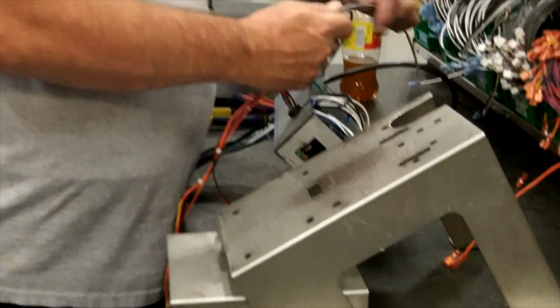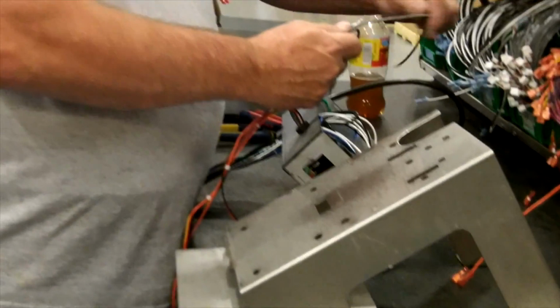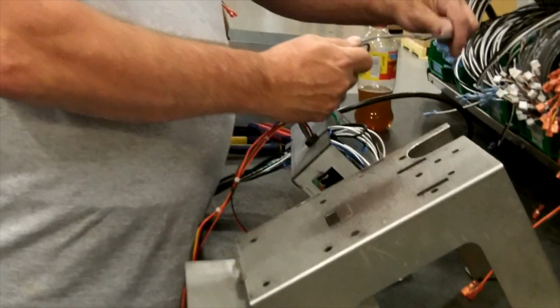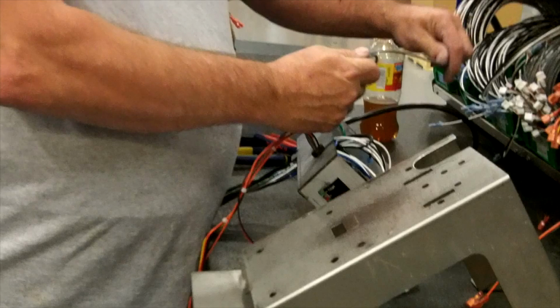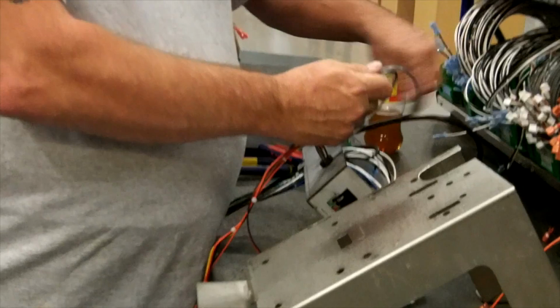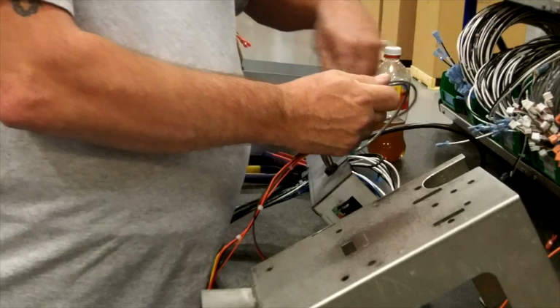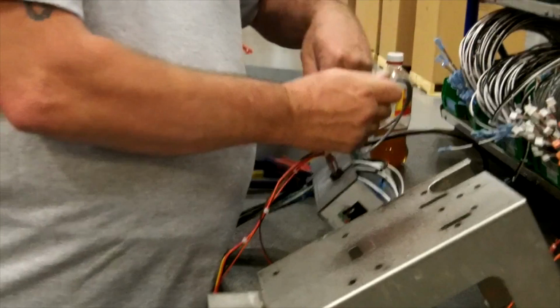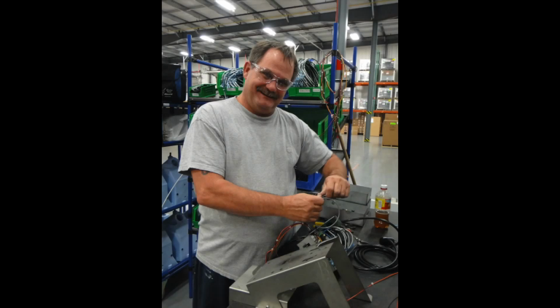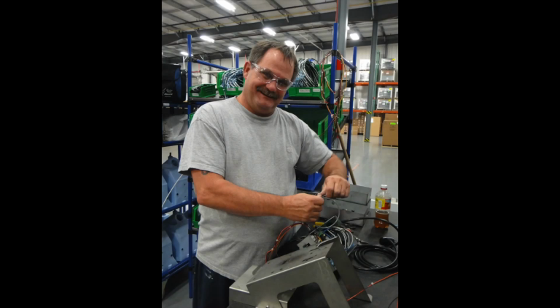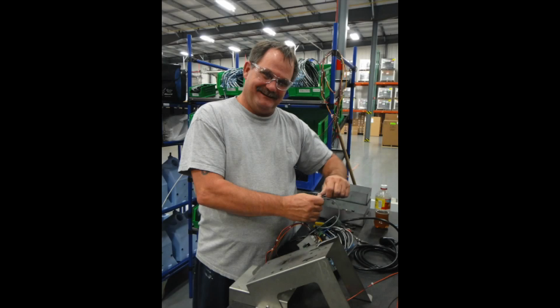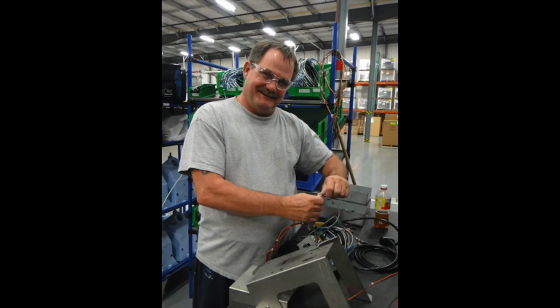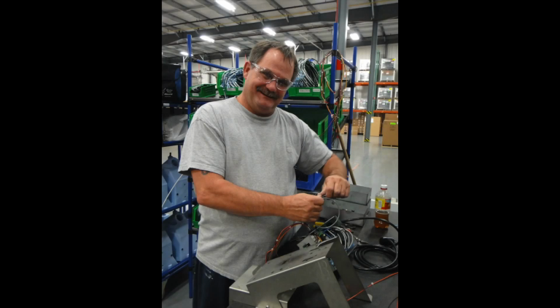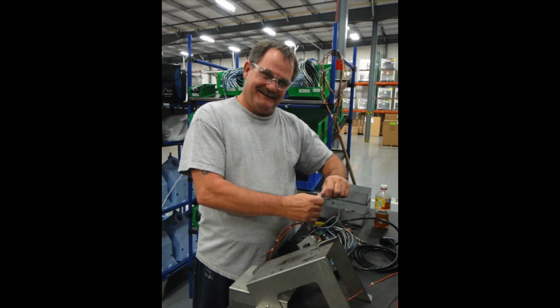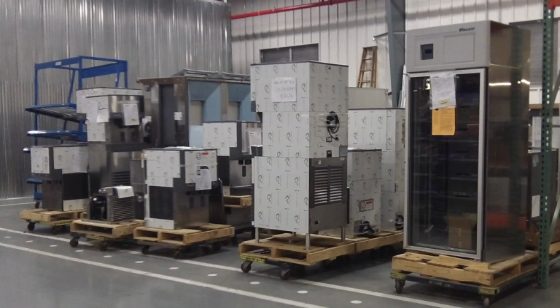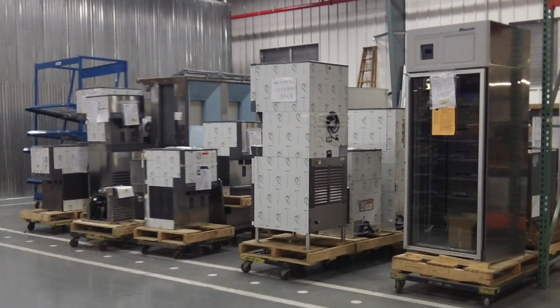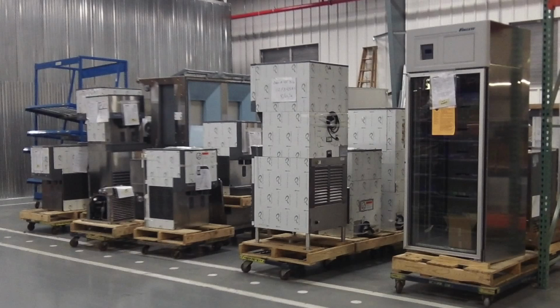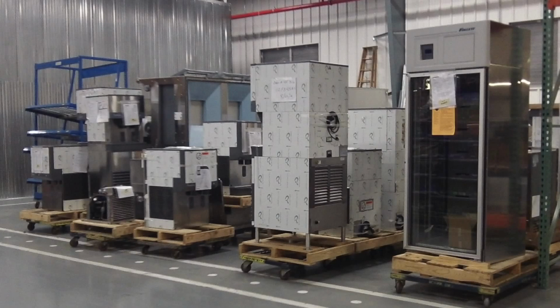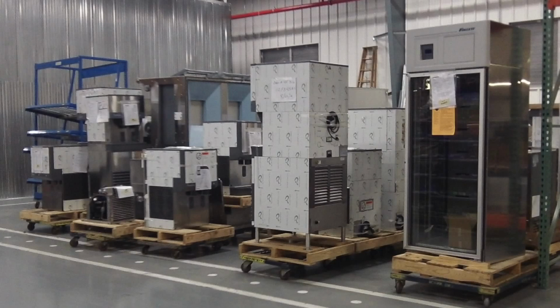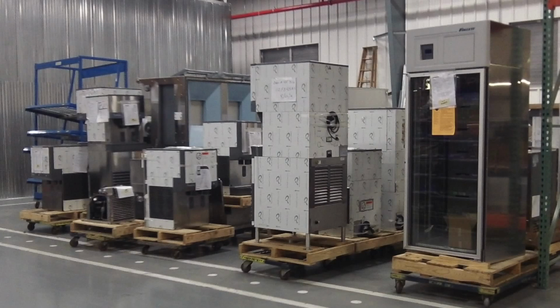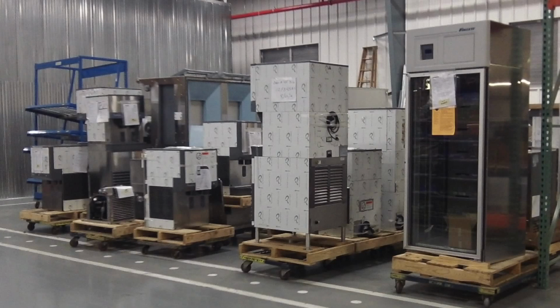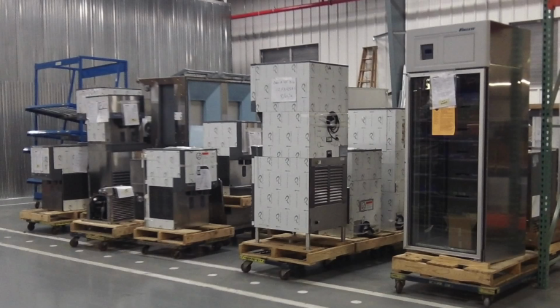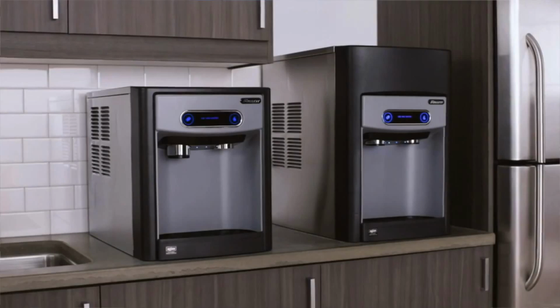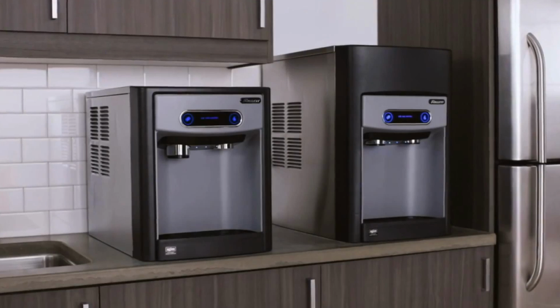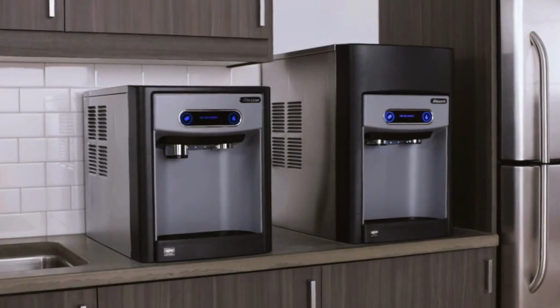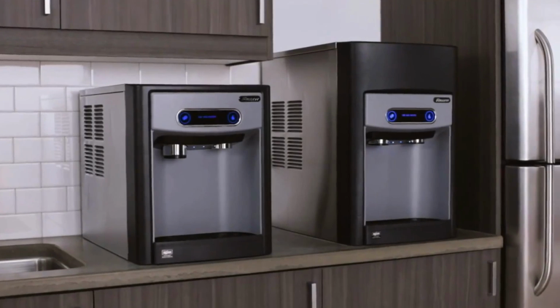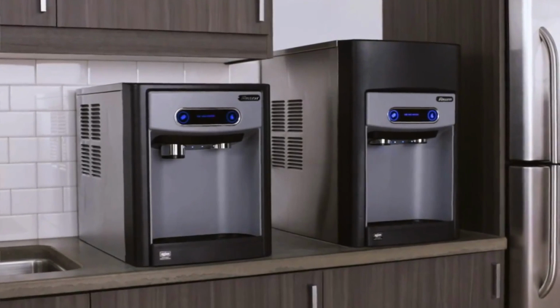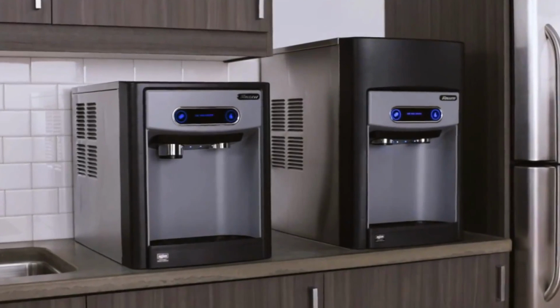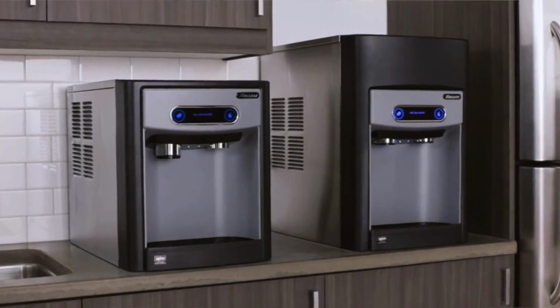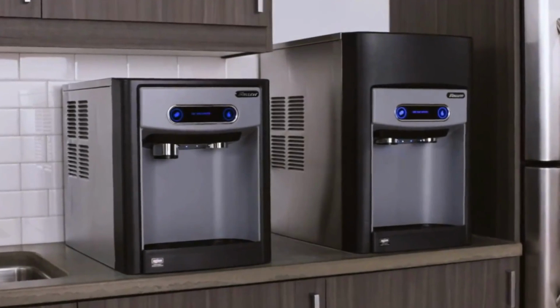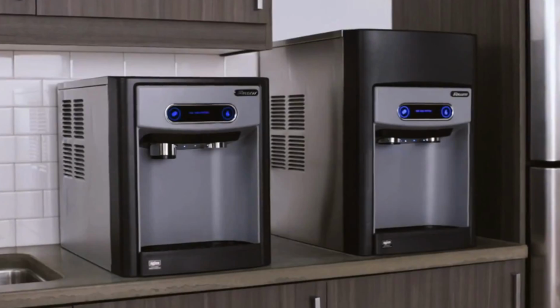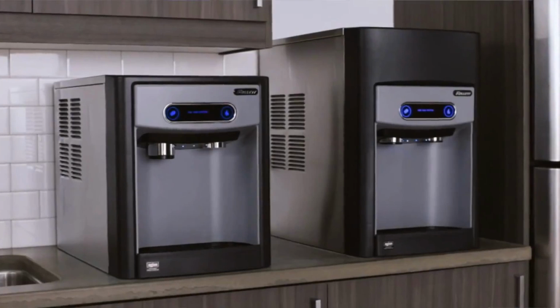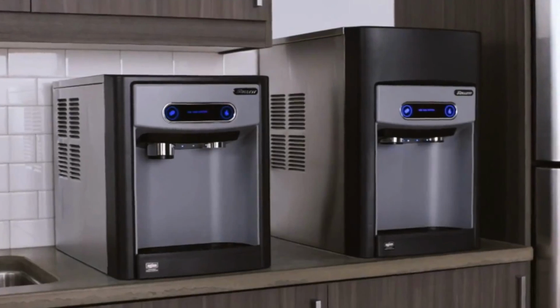After we fabricate the parts, we combine that with purchase parts to assemble the product.